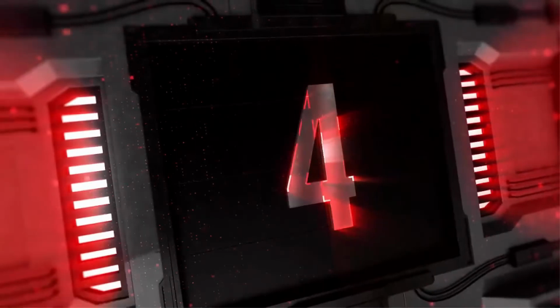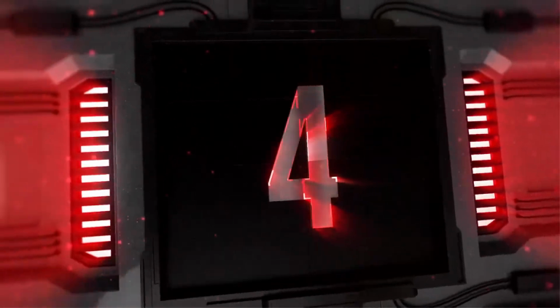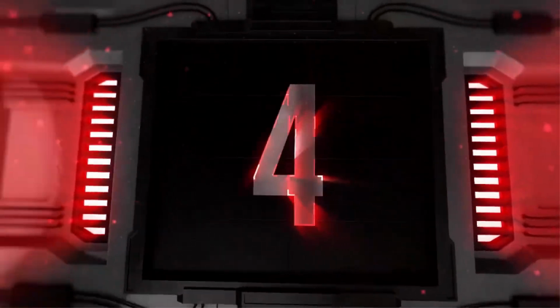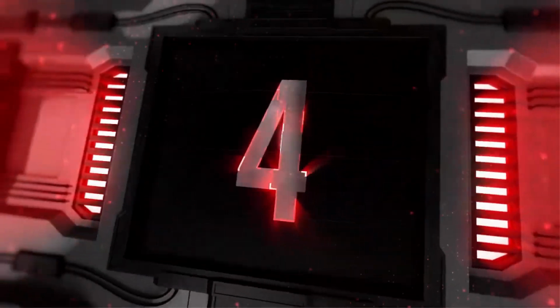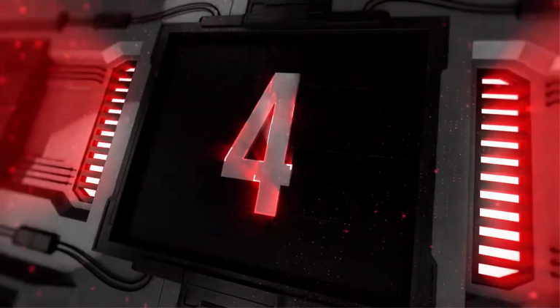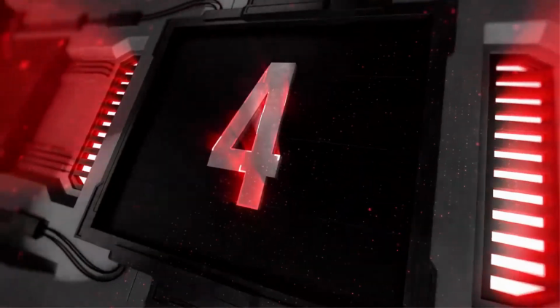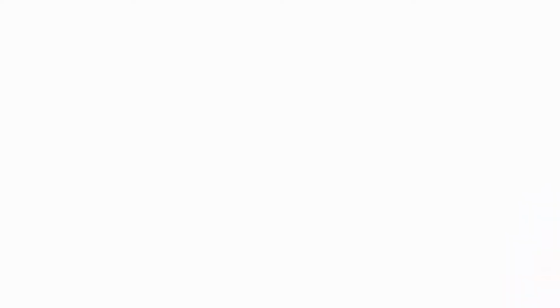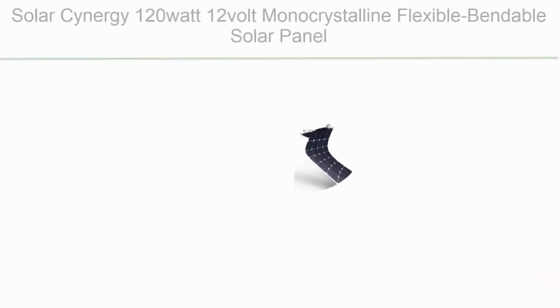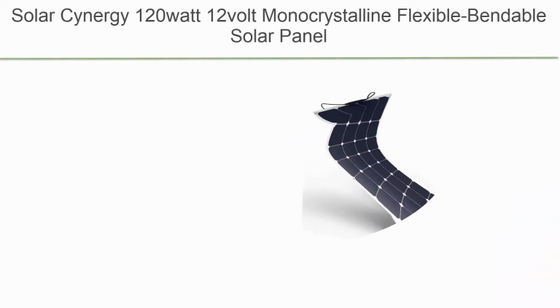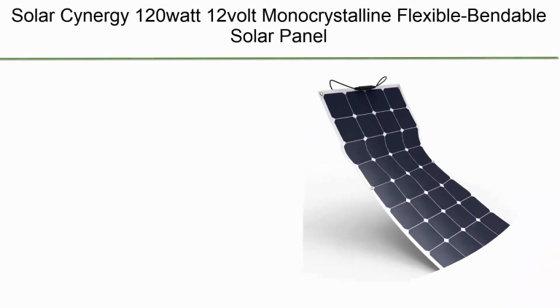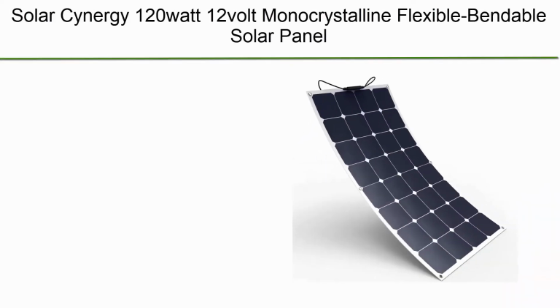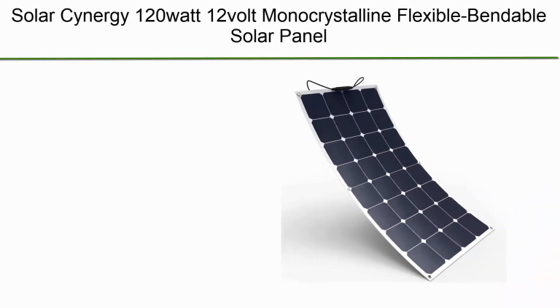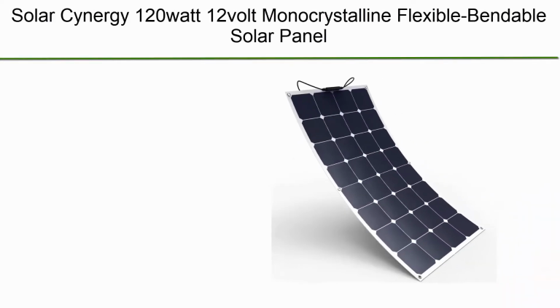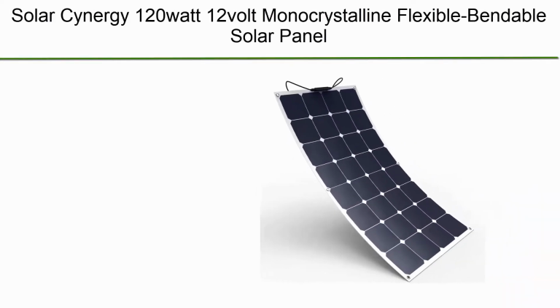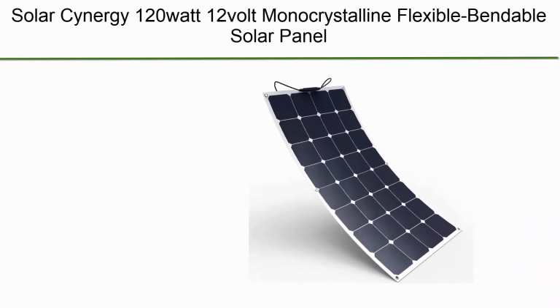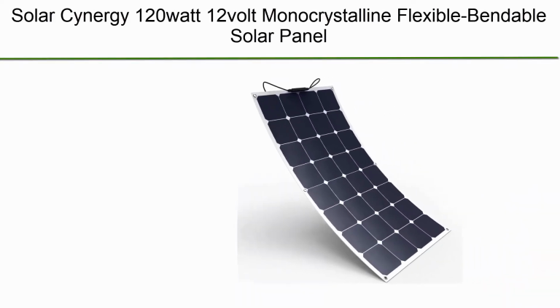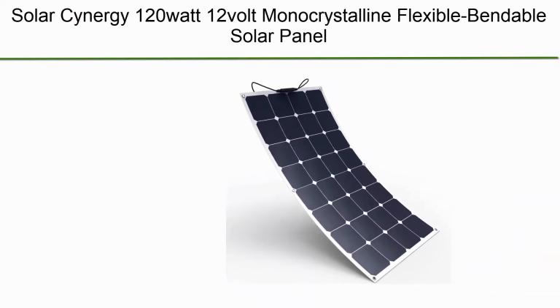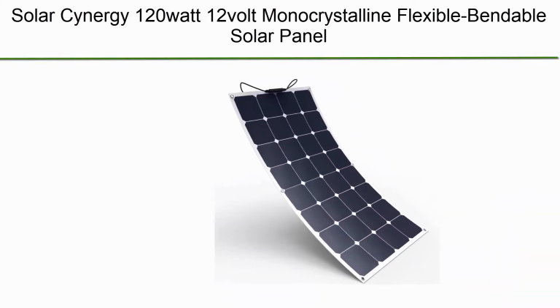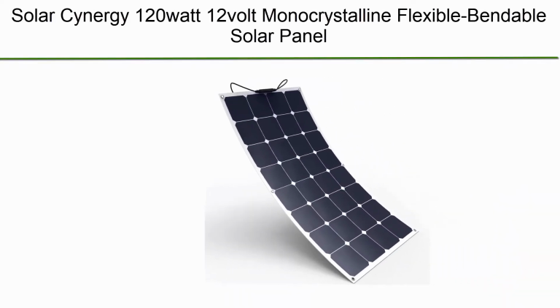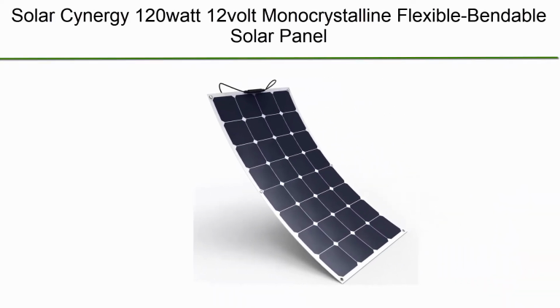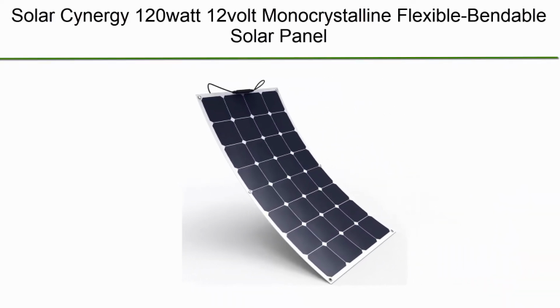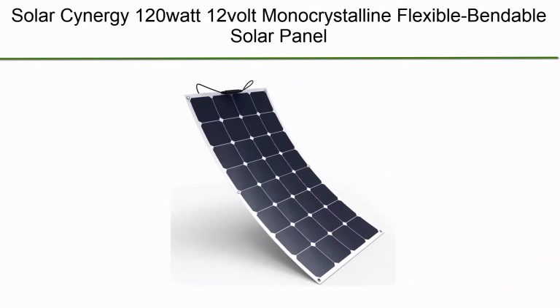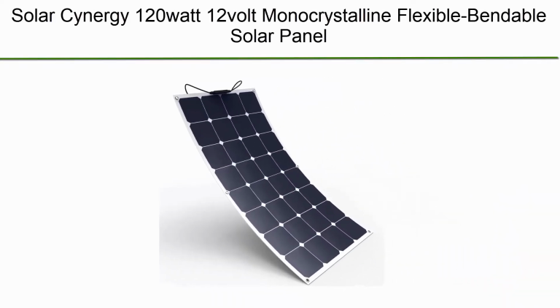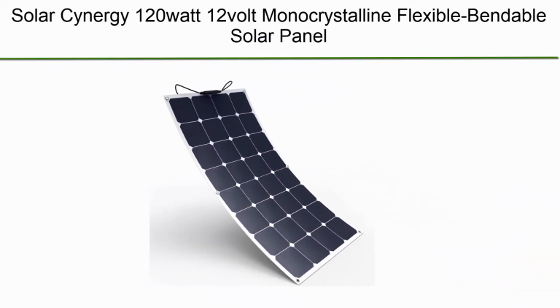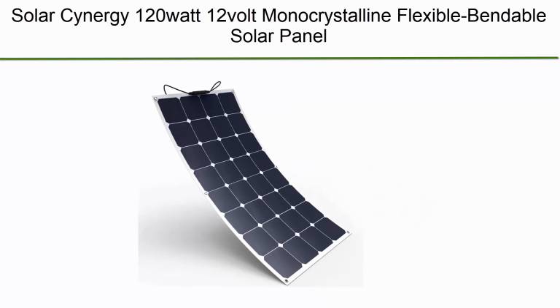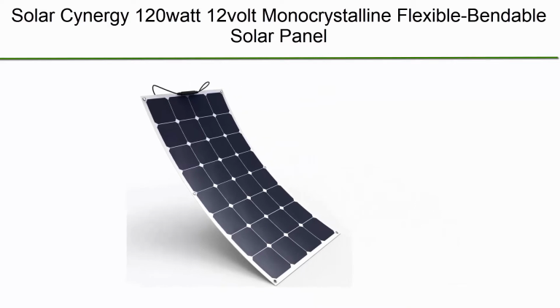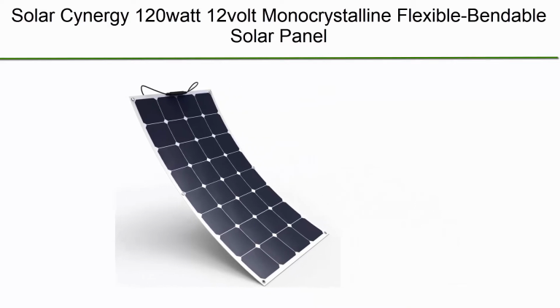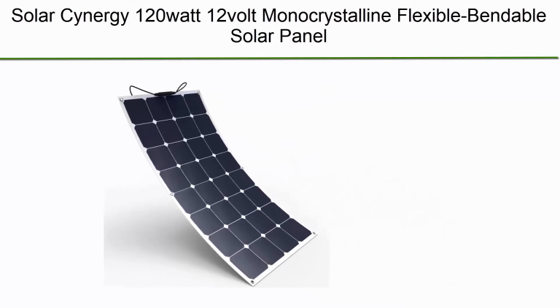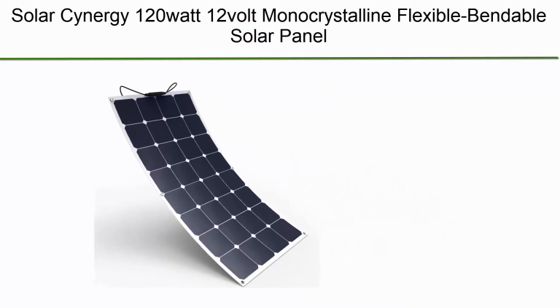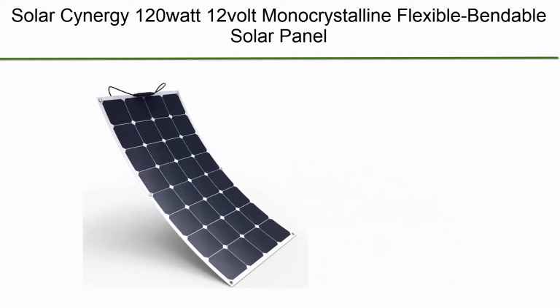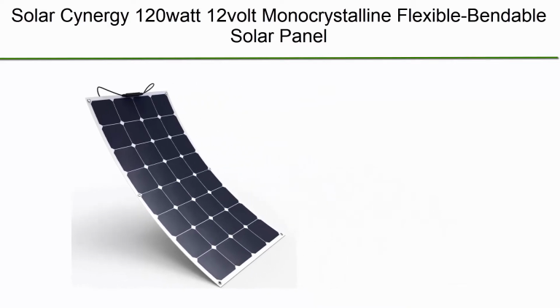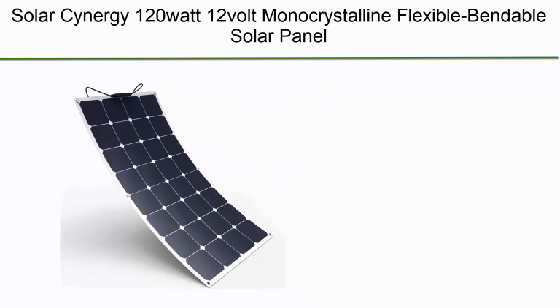Top 4: Solar Synergy 120W 12V Monocrystalline Flexible Bendable Solar Panel.